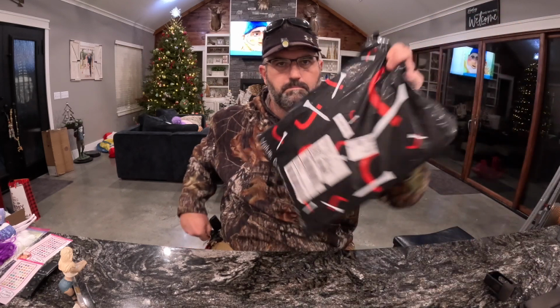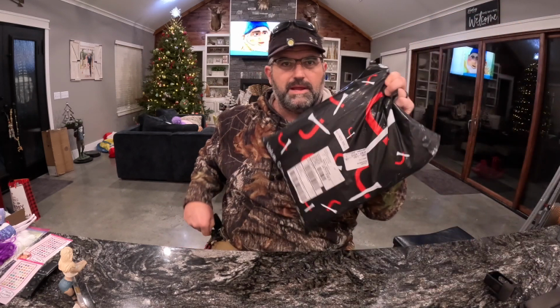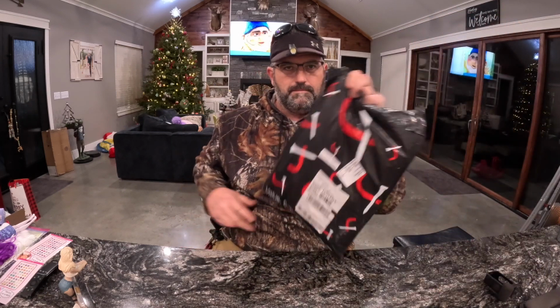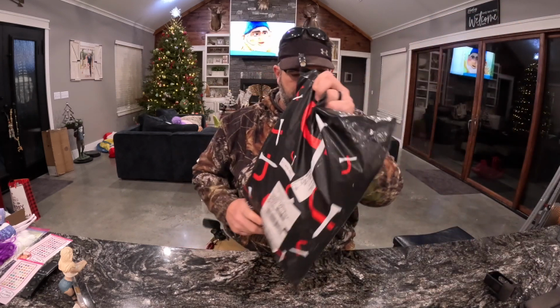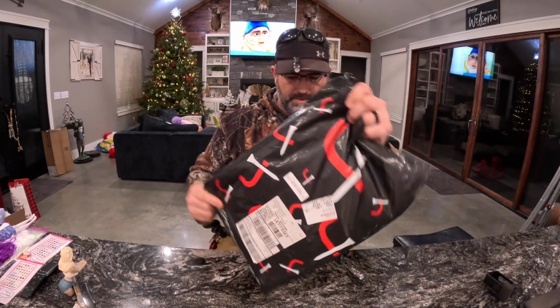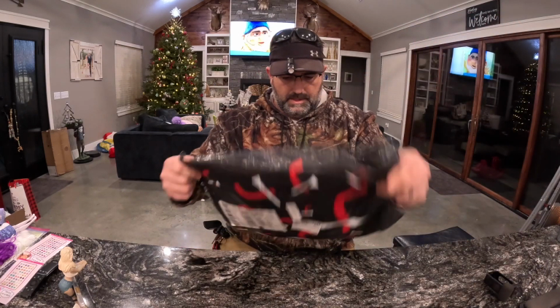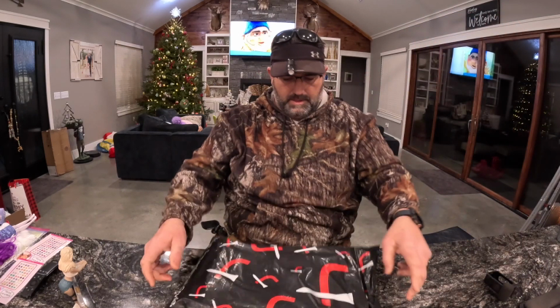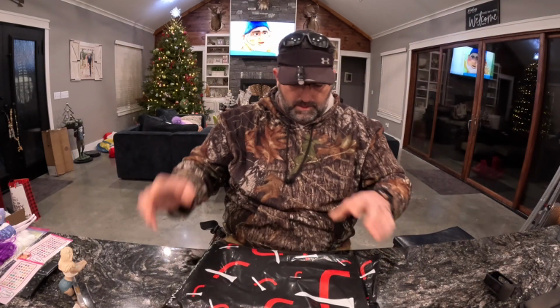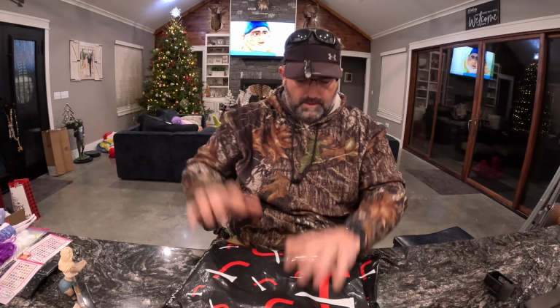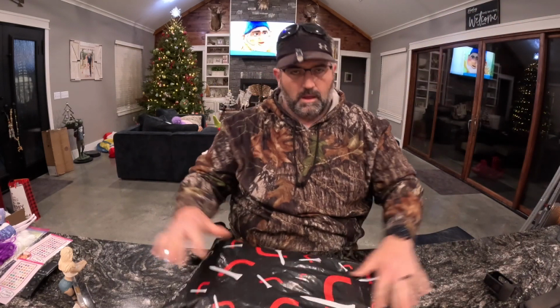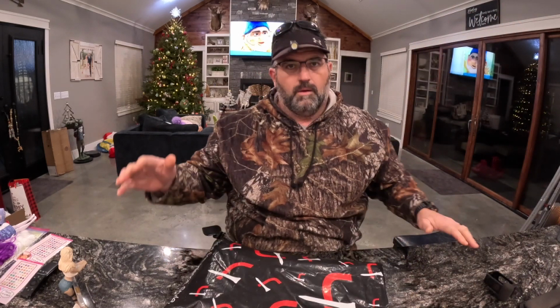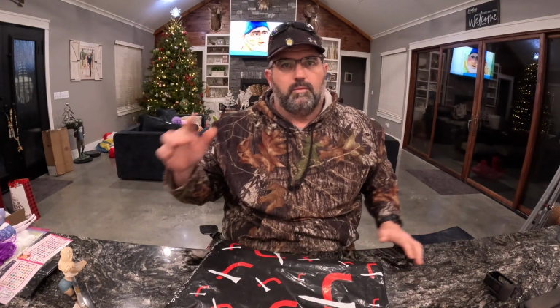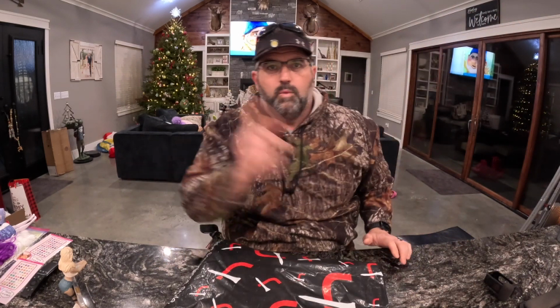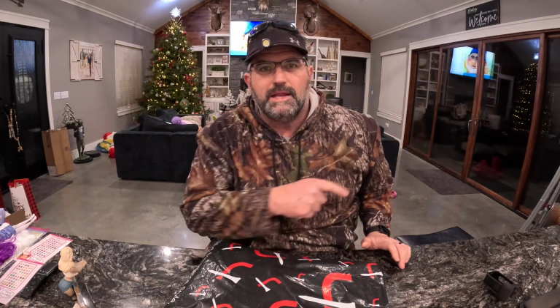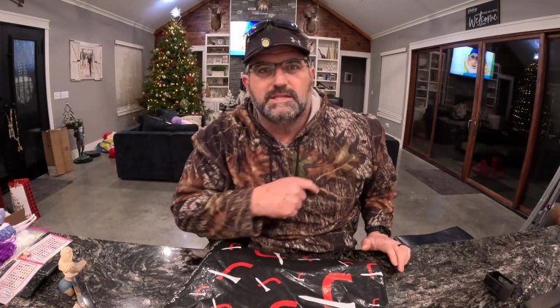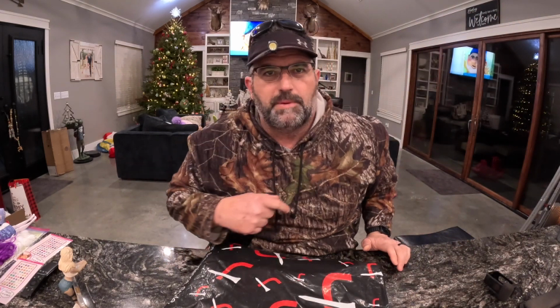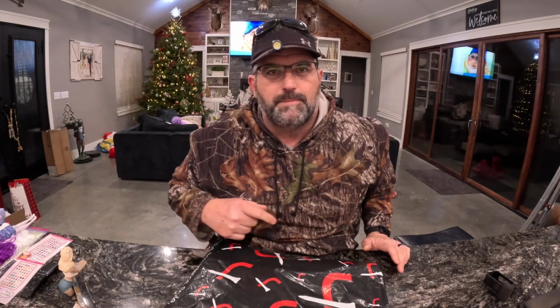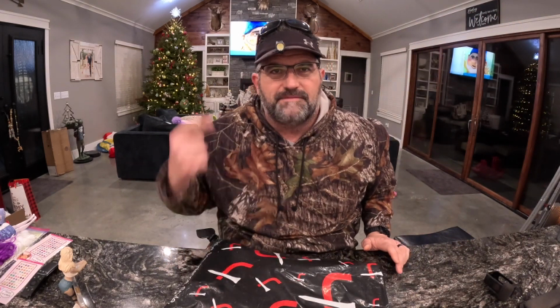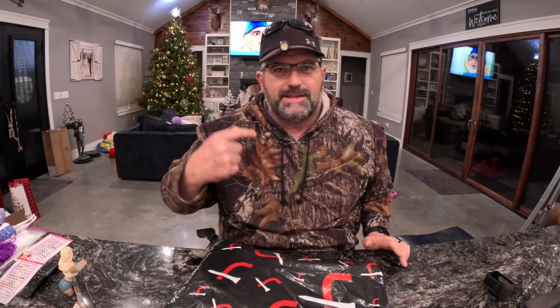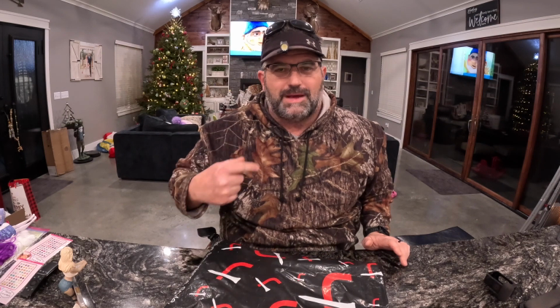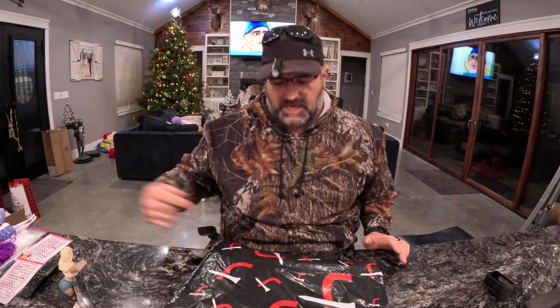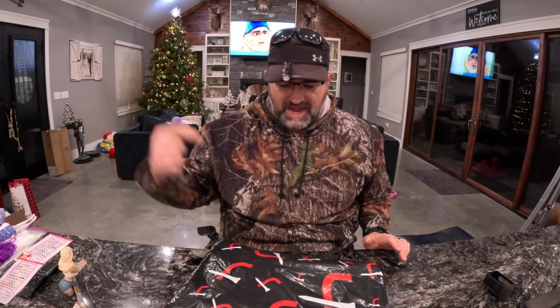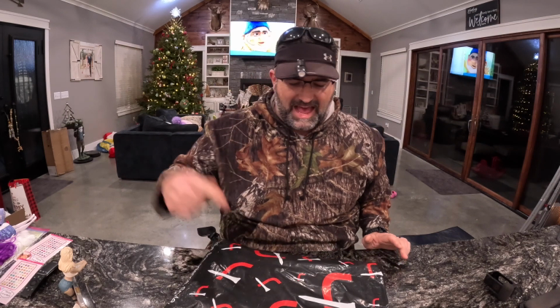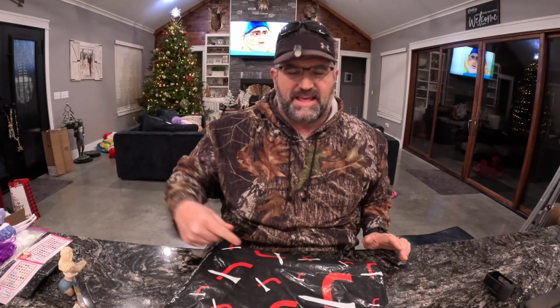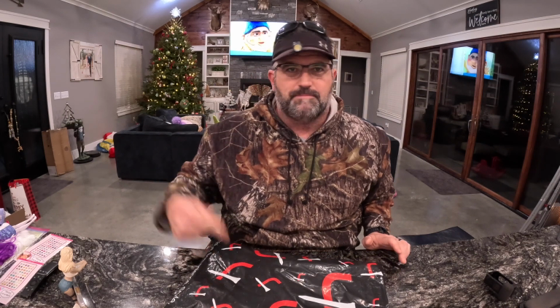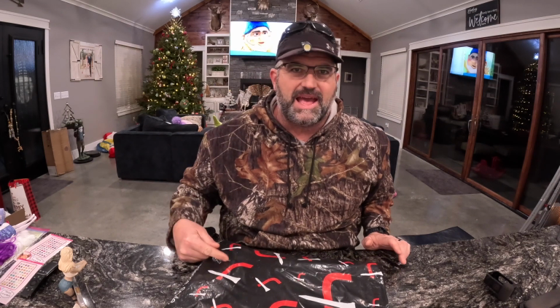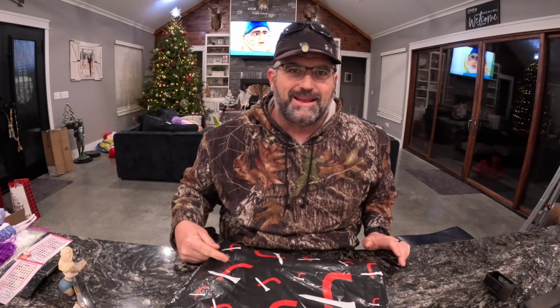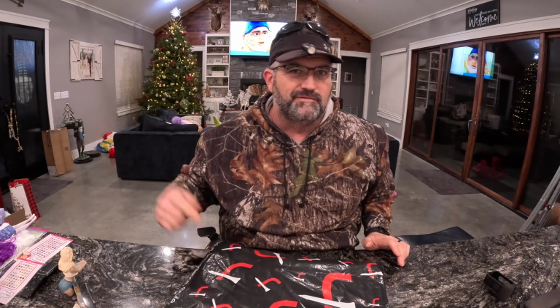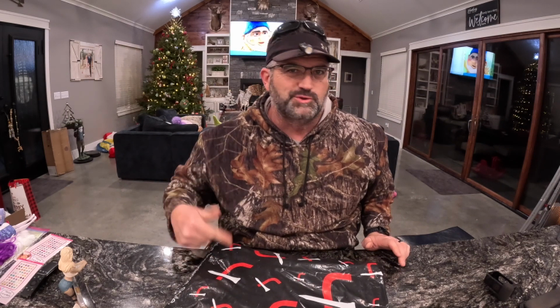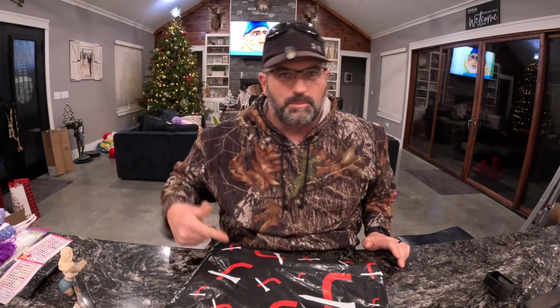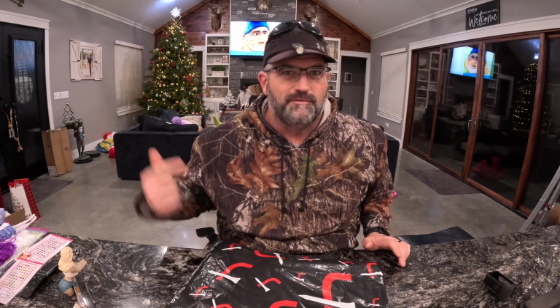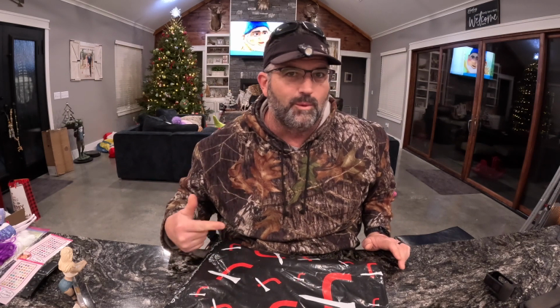BAM! What is up everybody? Video Addict here and I've got a bag from Short Par 4.